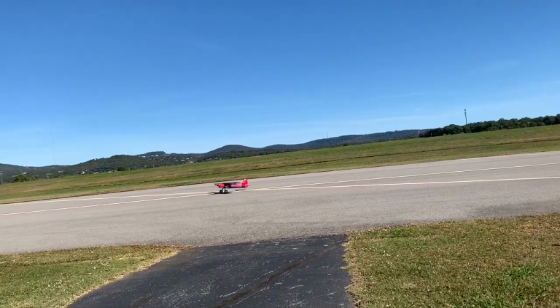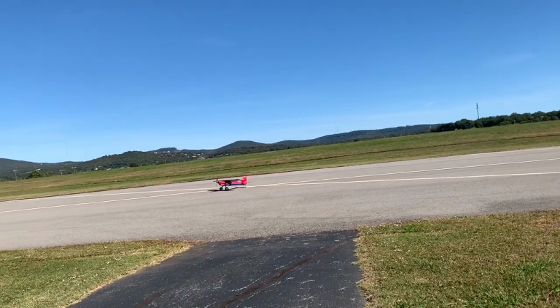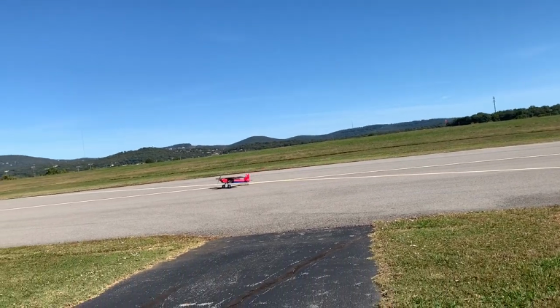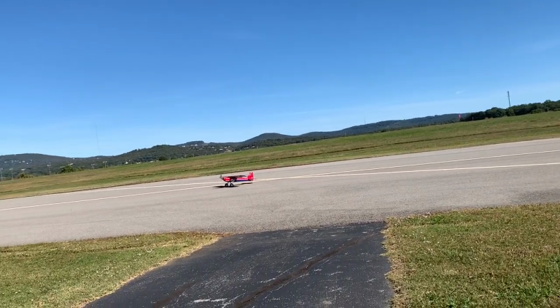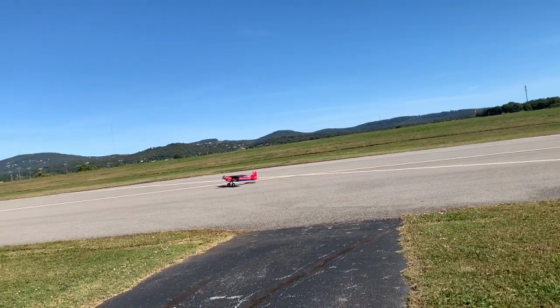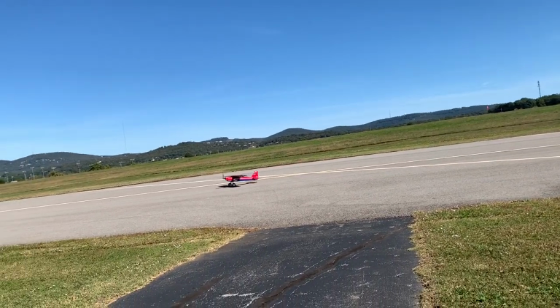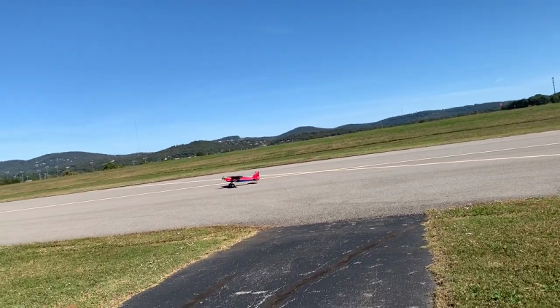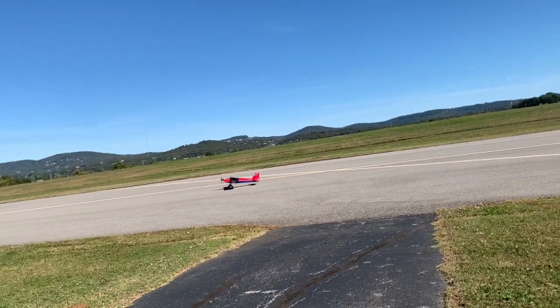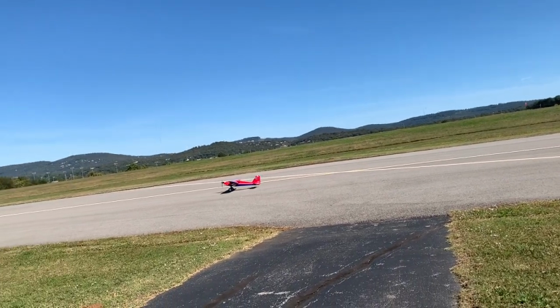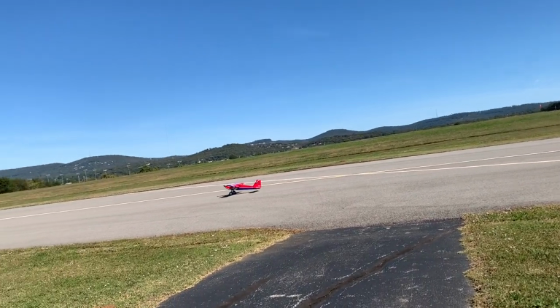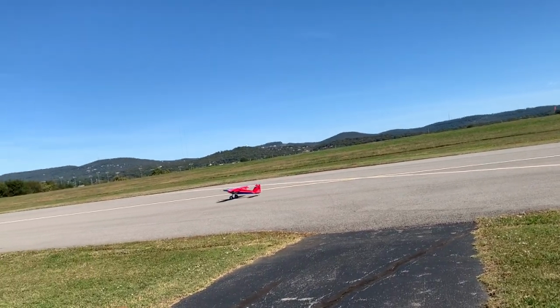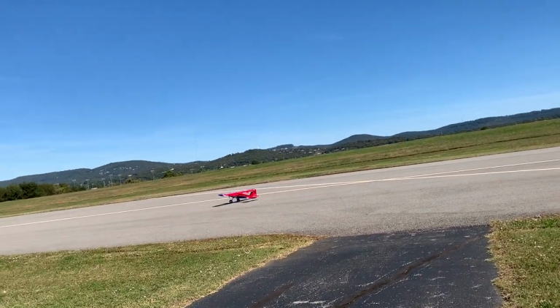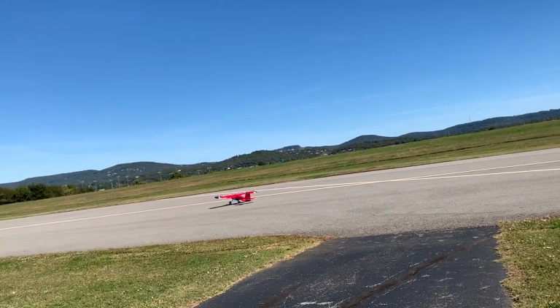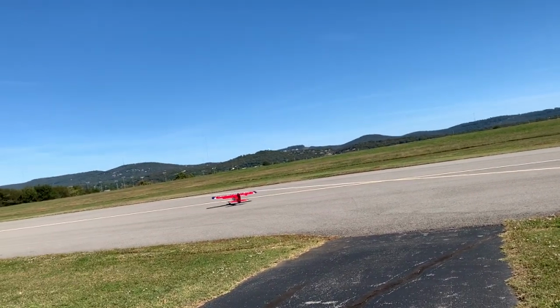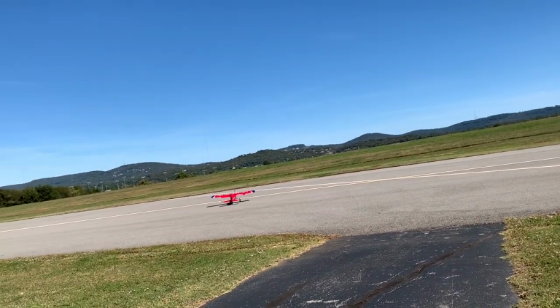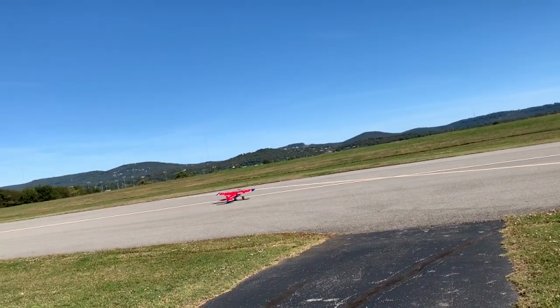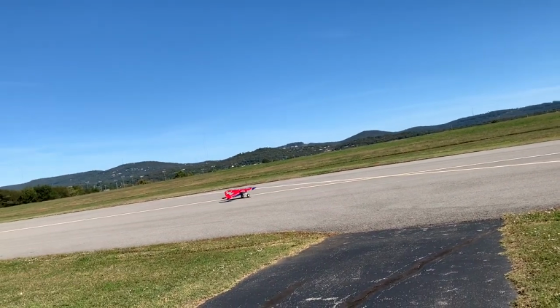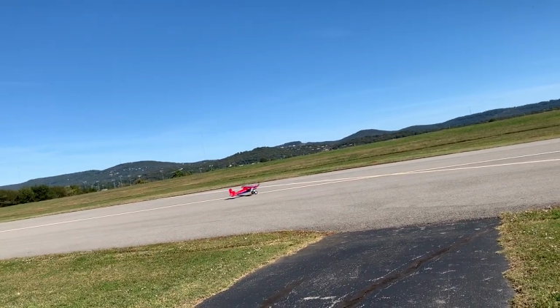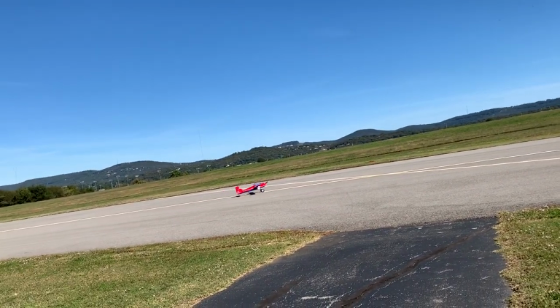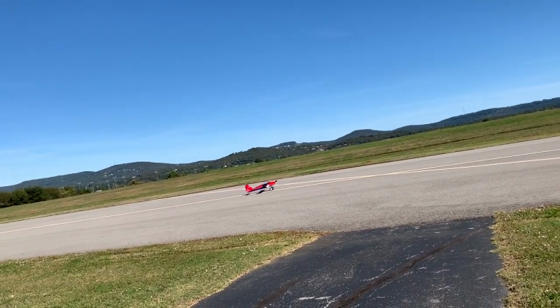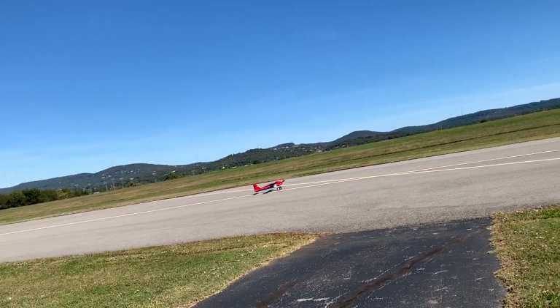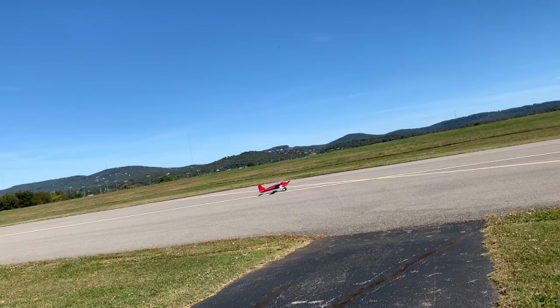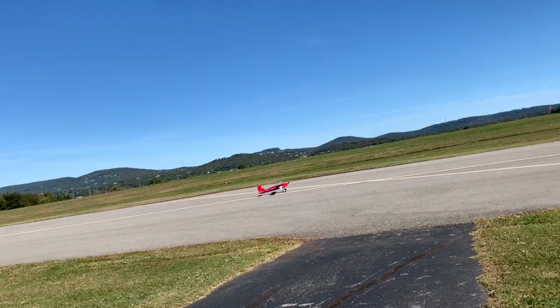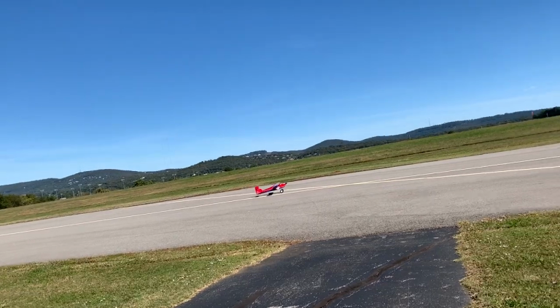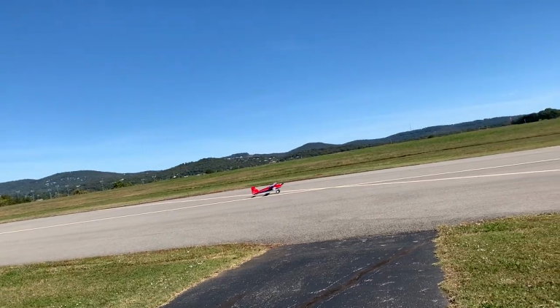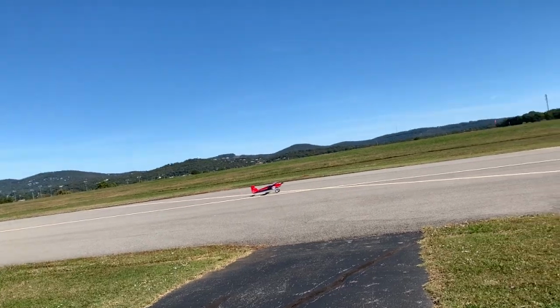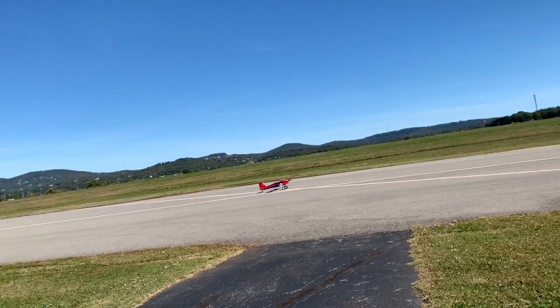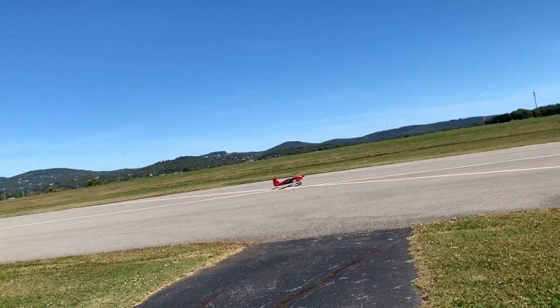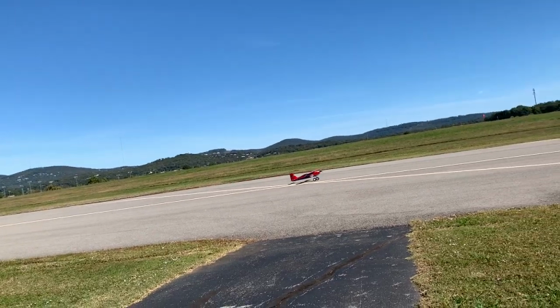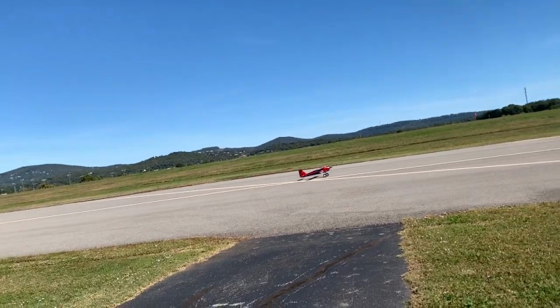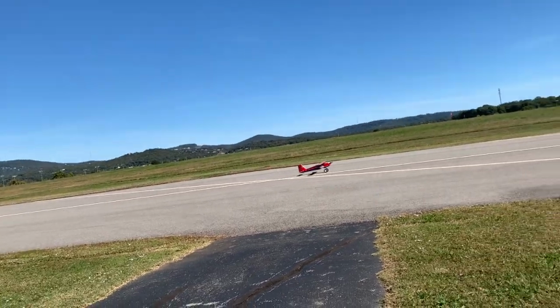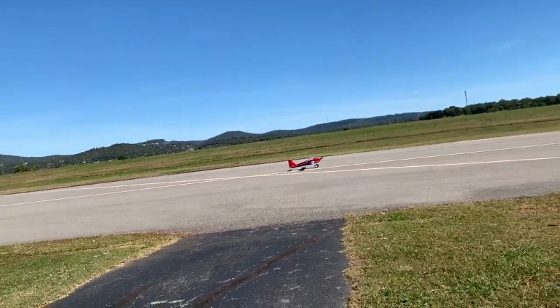What are you doing? I'm just feeling how it handles on the ground. It handles pretty good. Take it off.